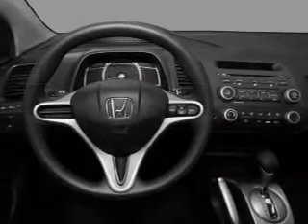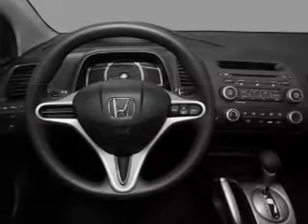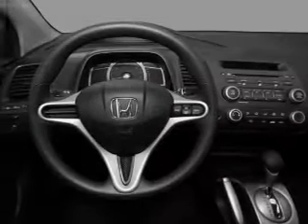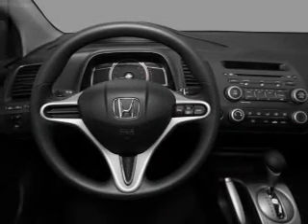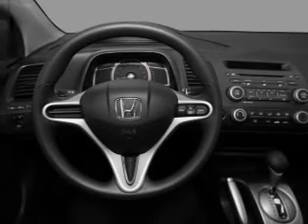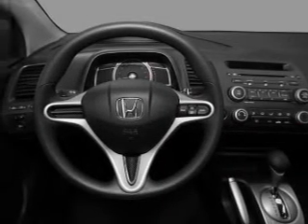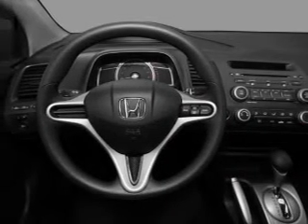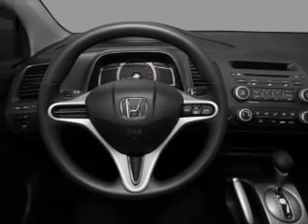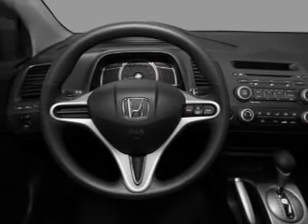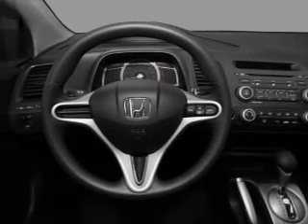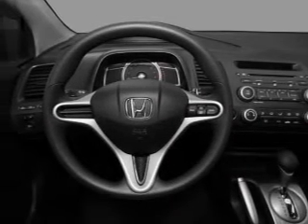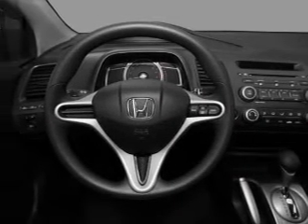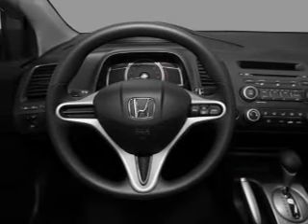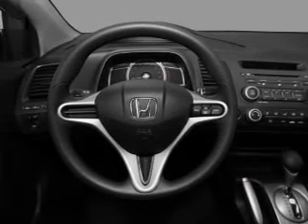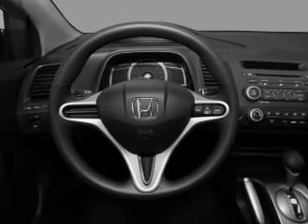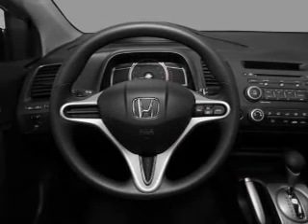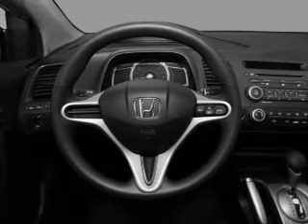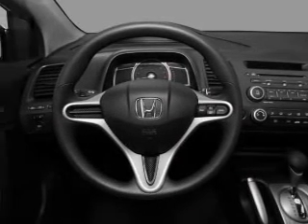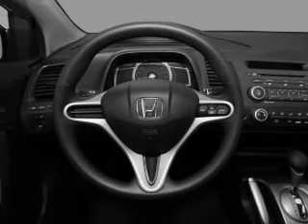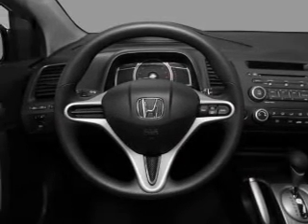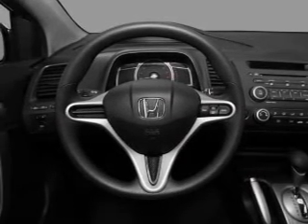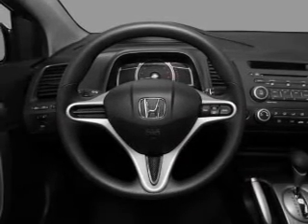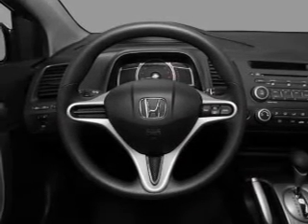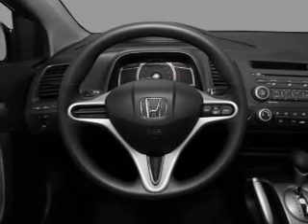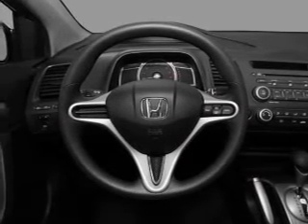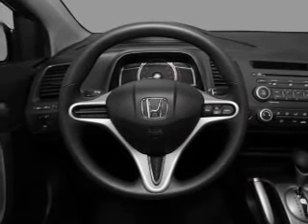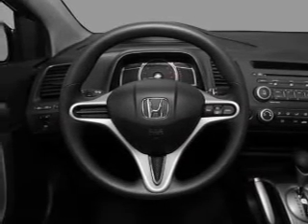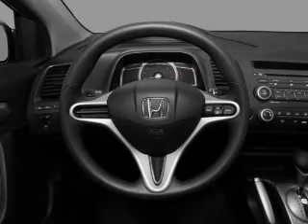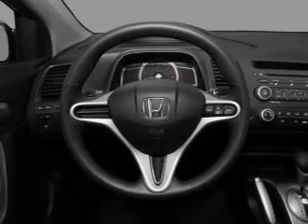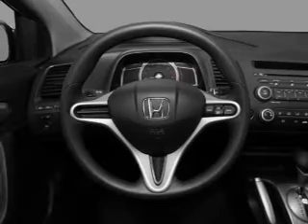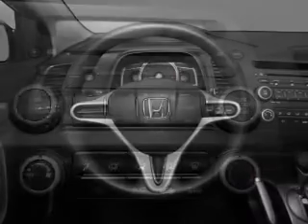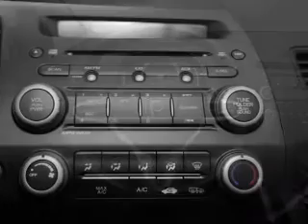An alarm system. An AM FM stereo with a CD player. An adjustable tilt steering wheel.